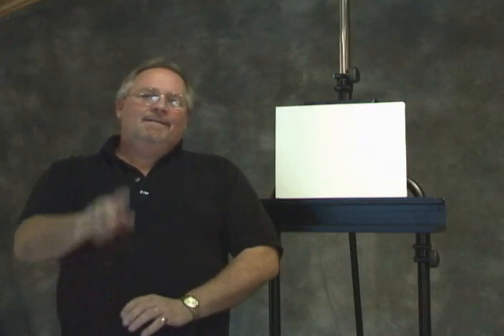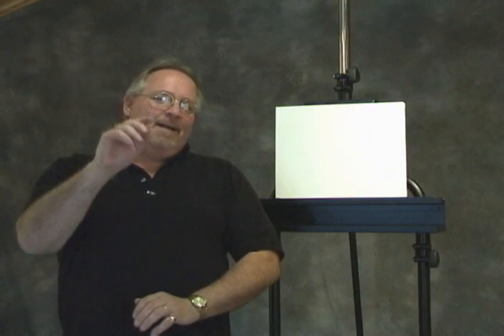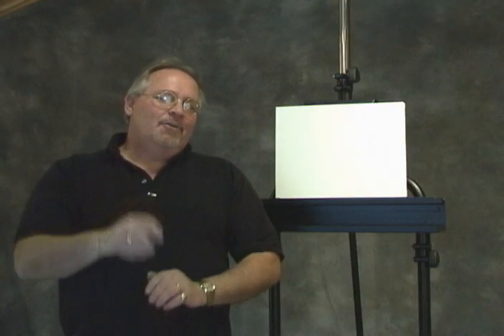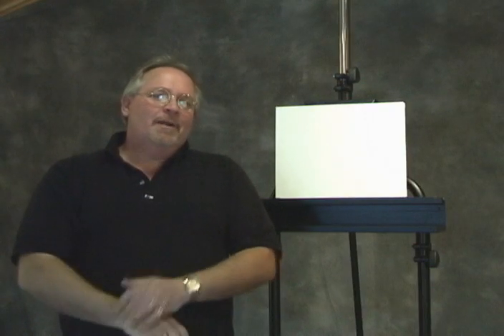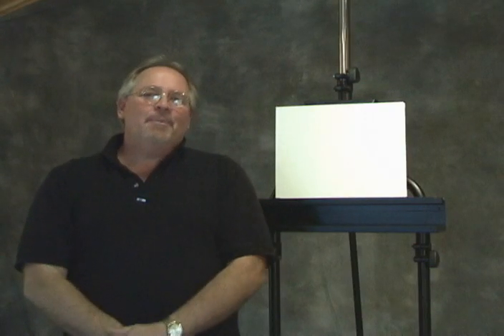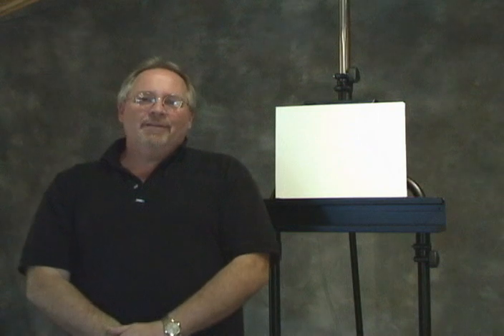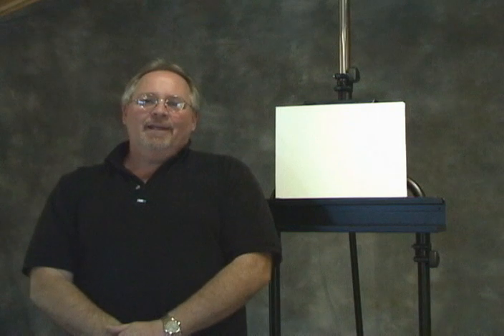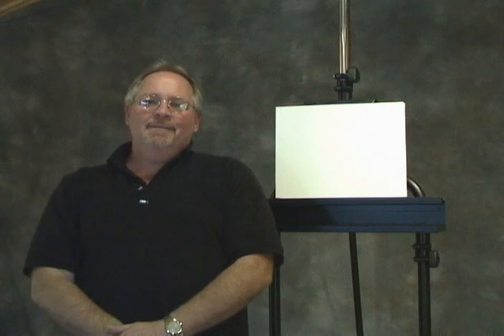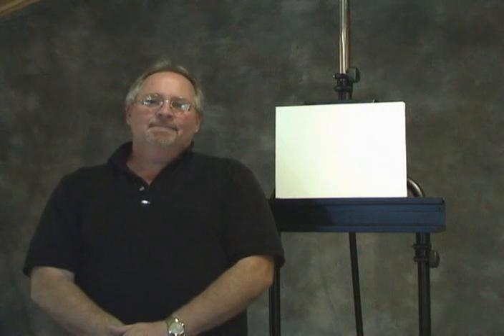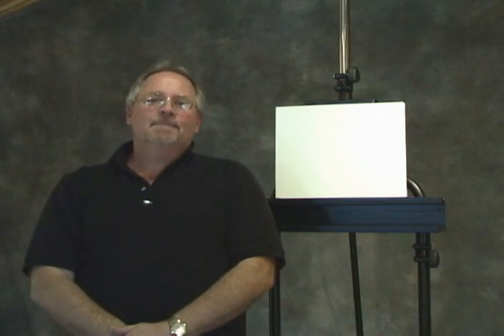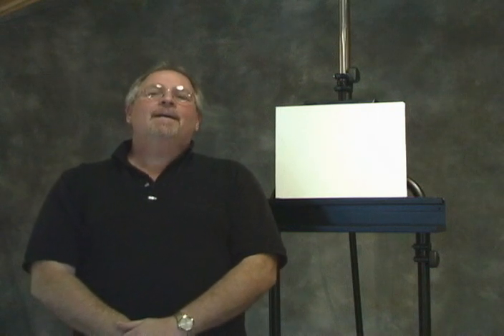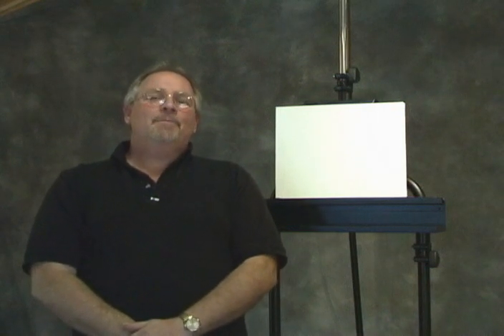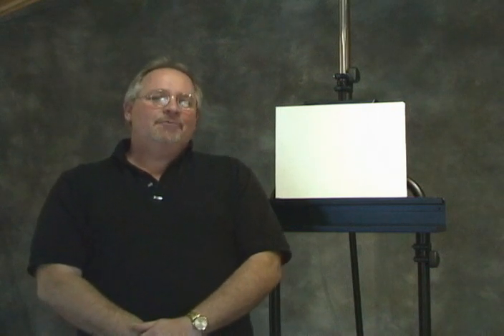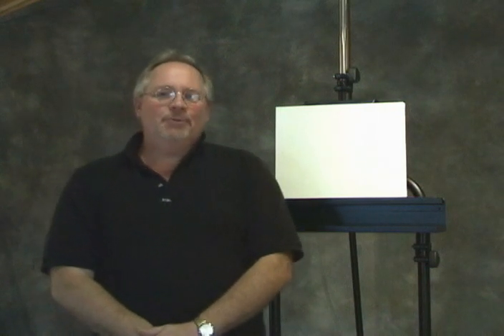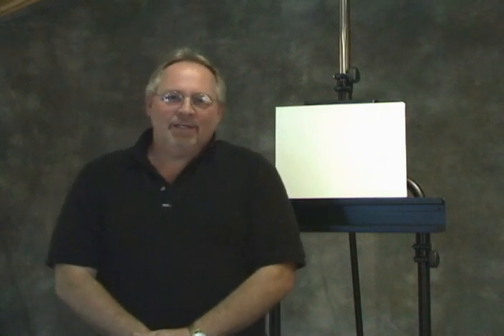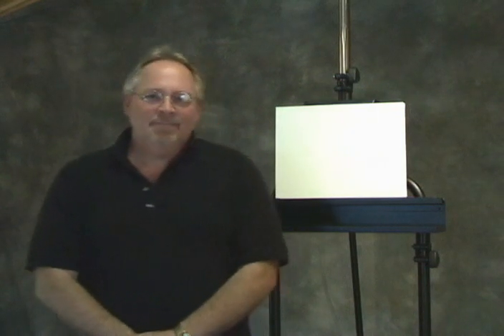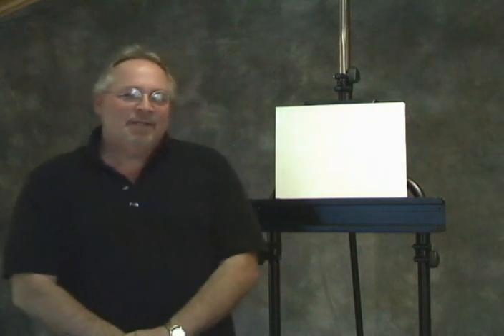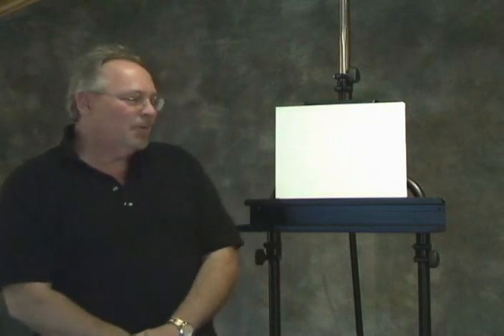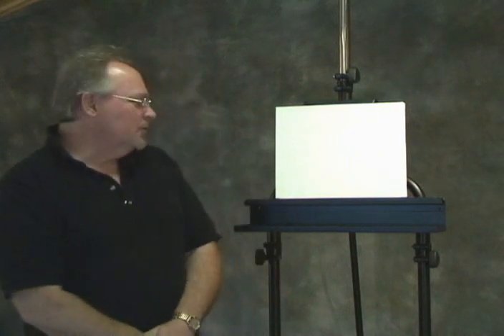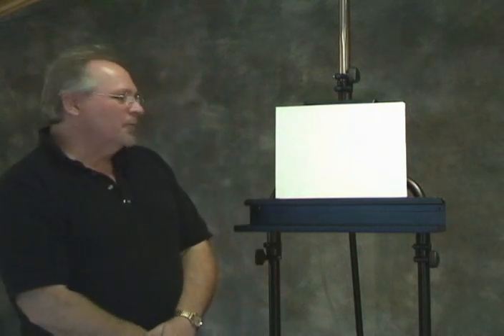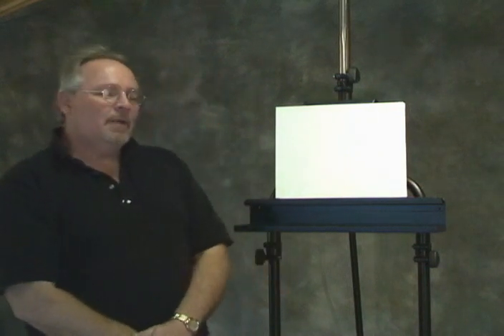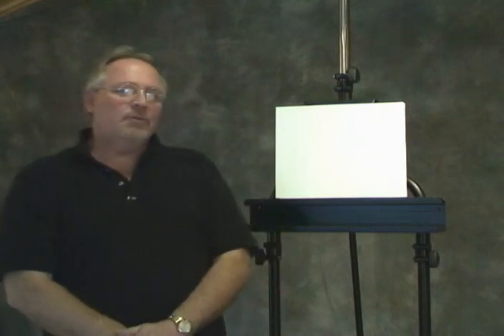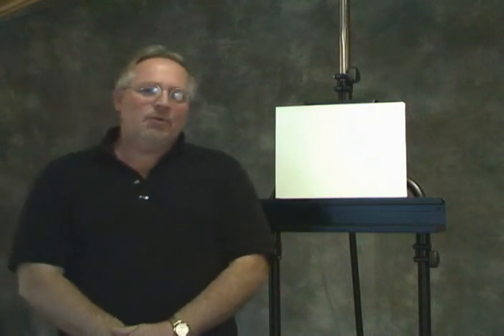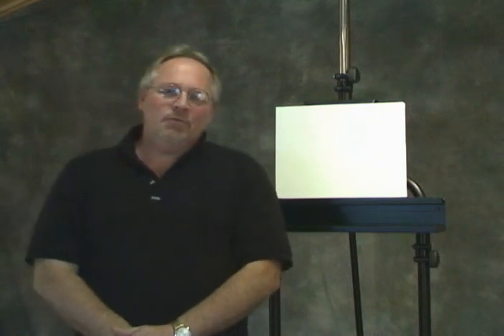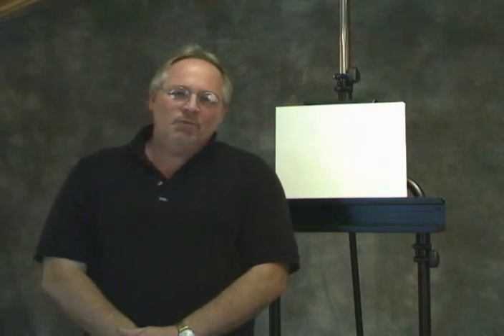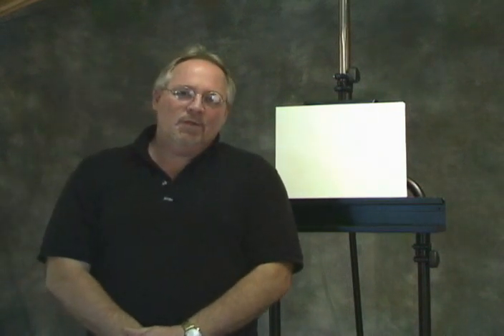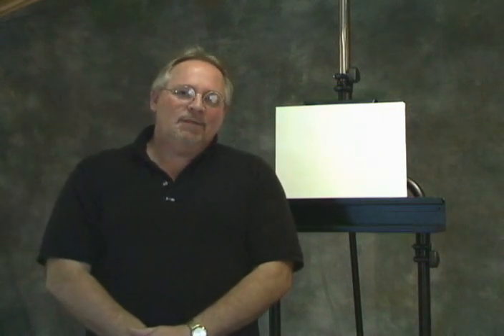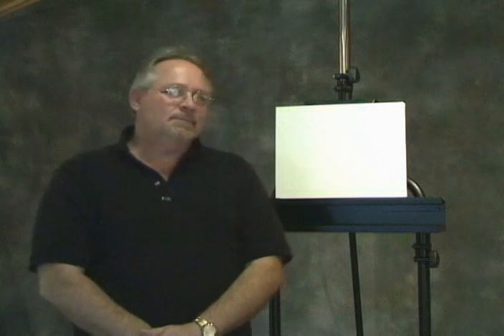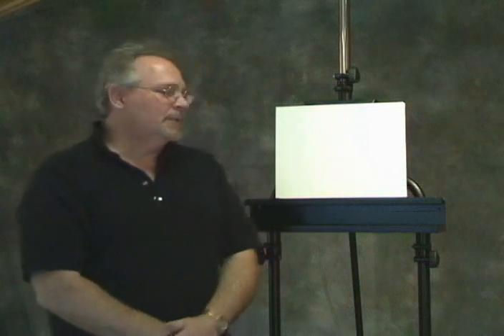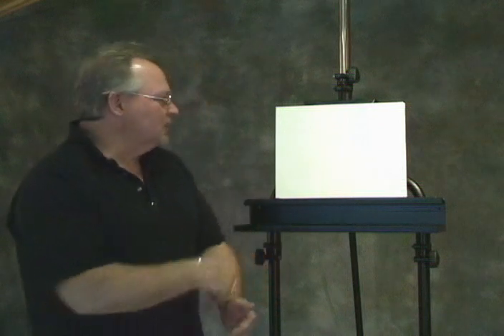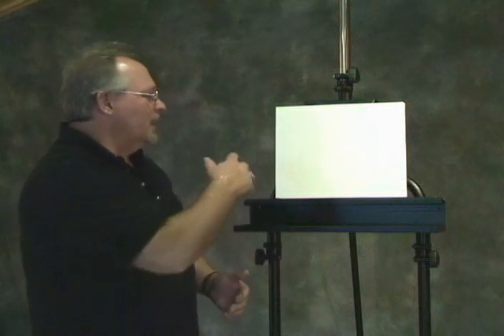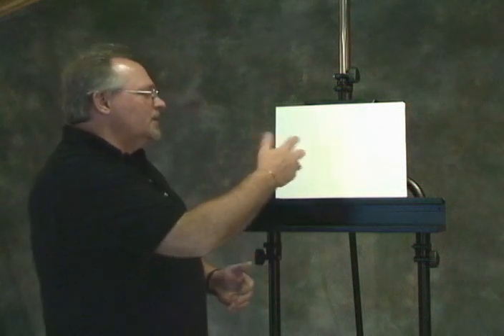Hi, are you ready to paint today? I am. Thanks for tuning in. I'm Wilson Bickford and I'm going to show you a nice little landscape.